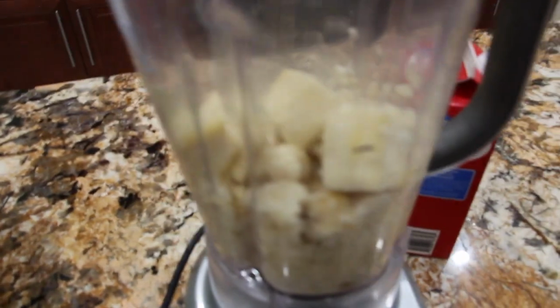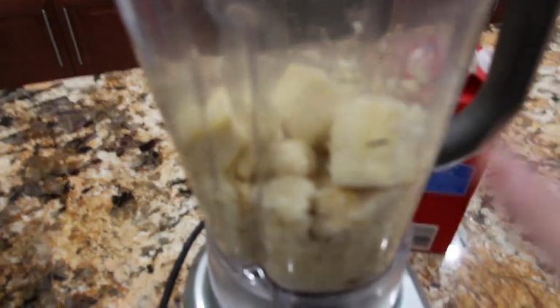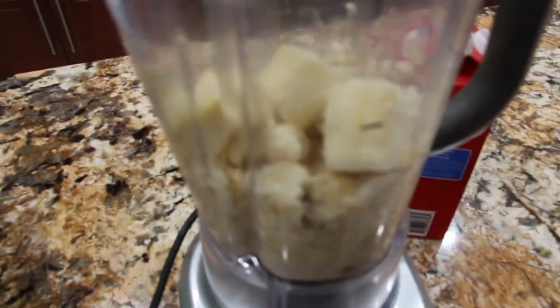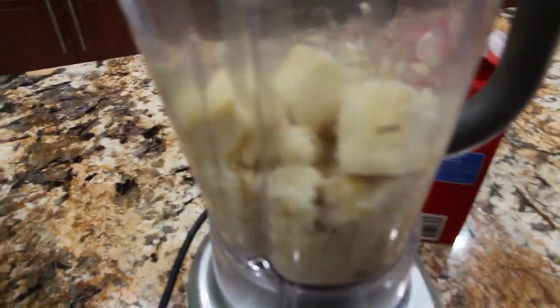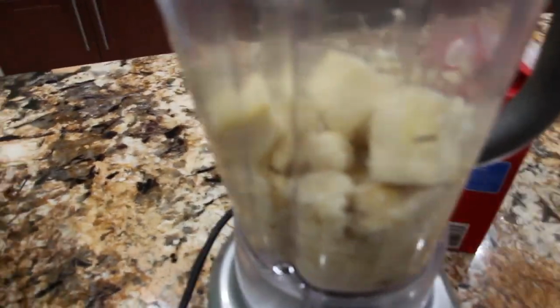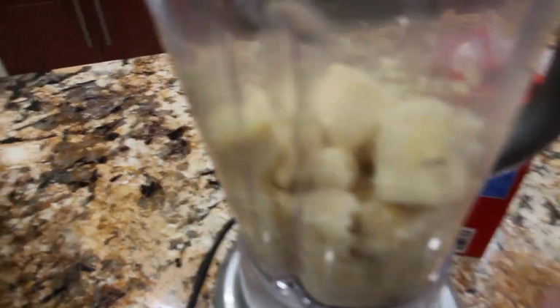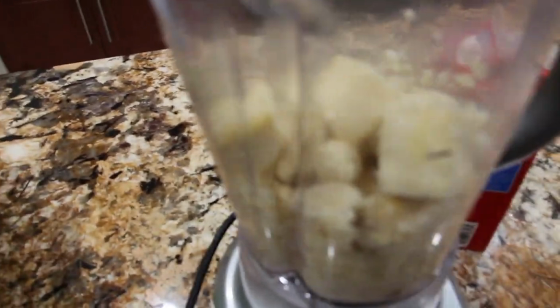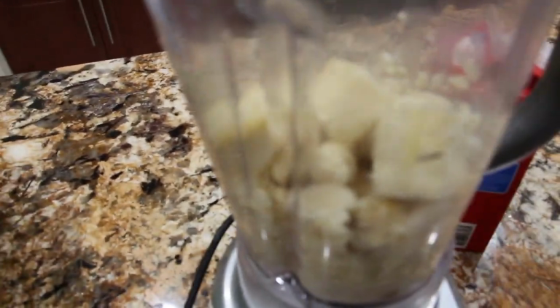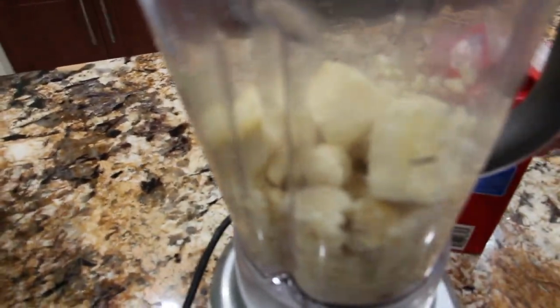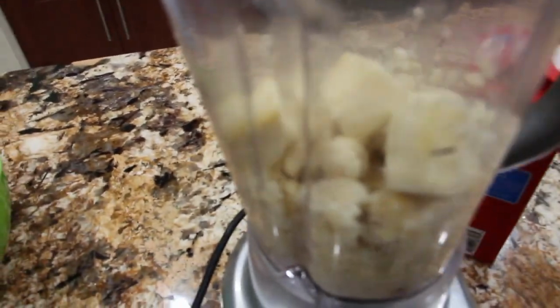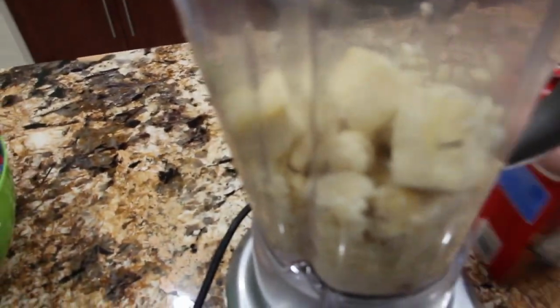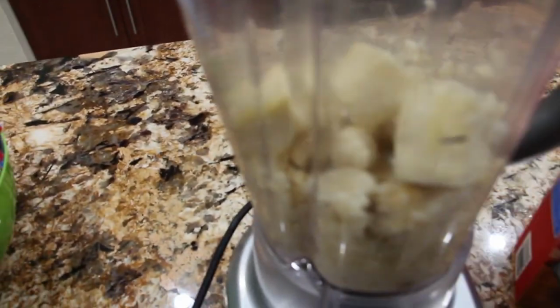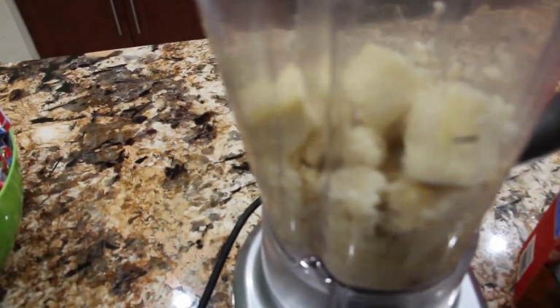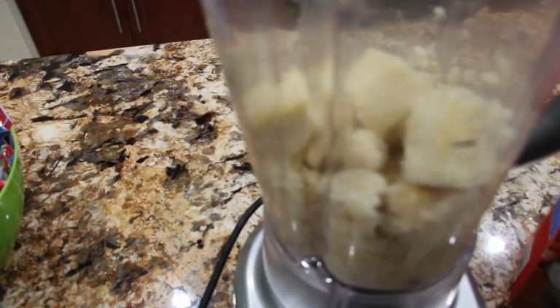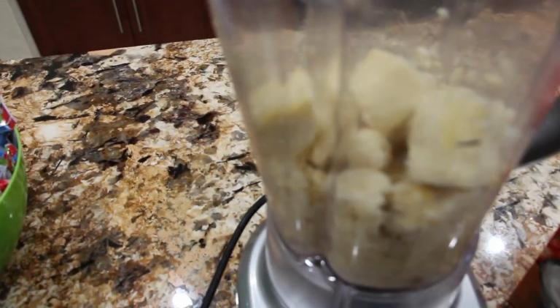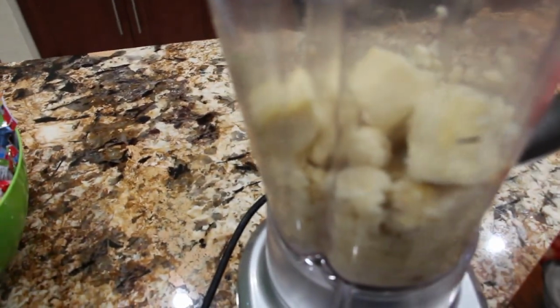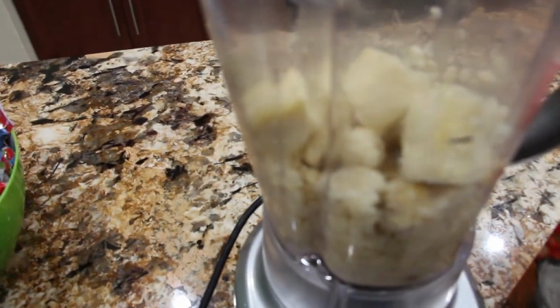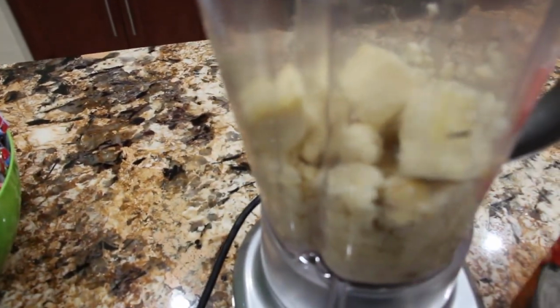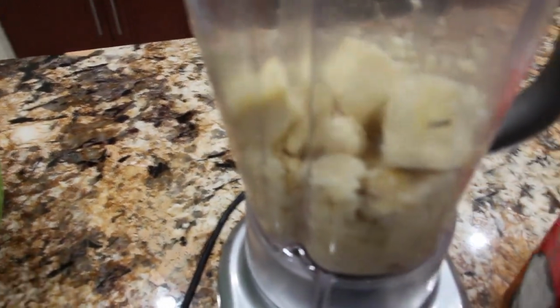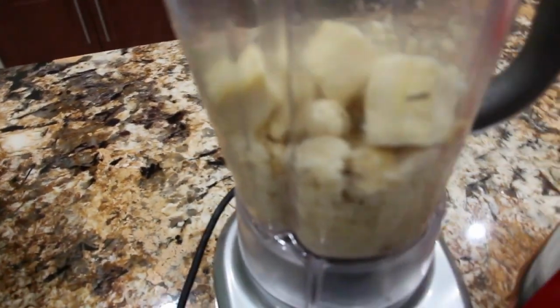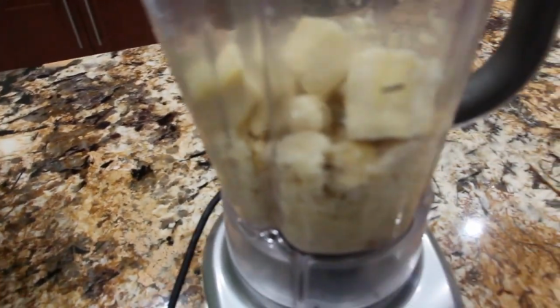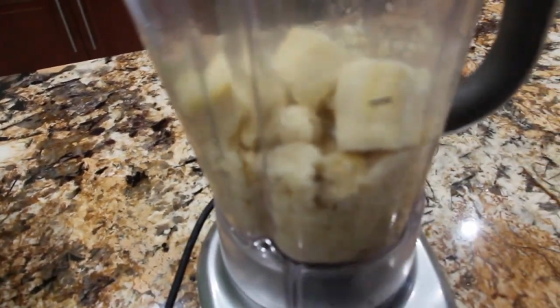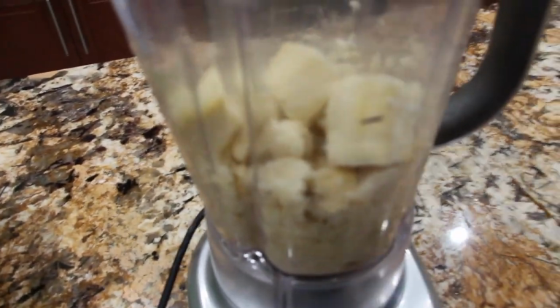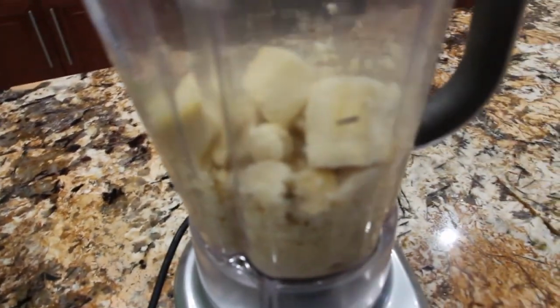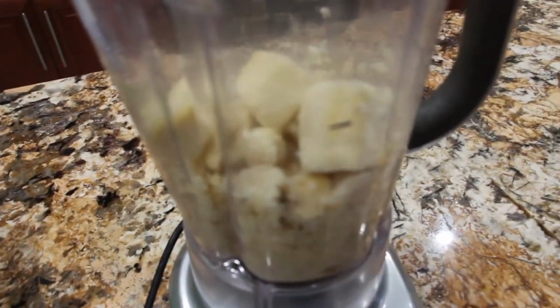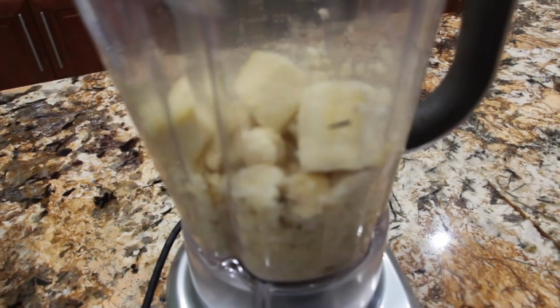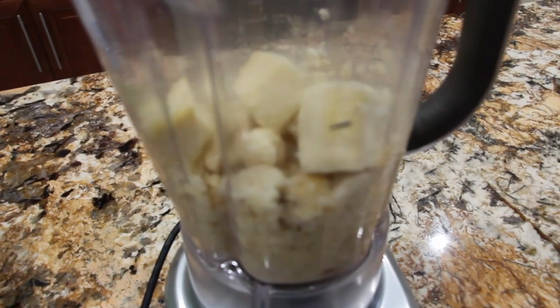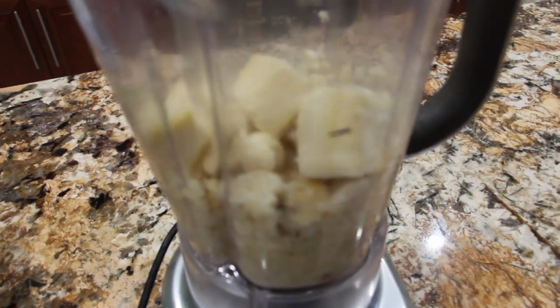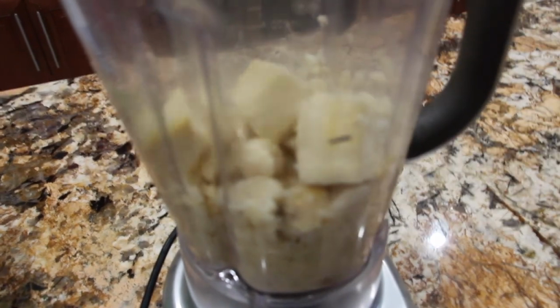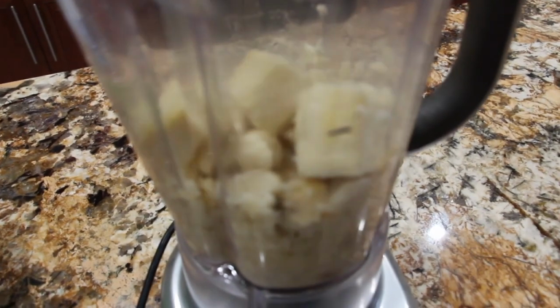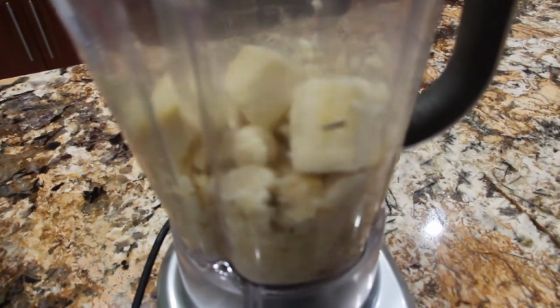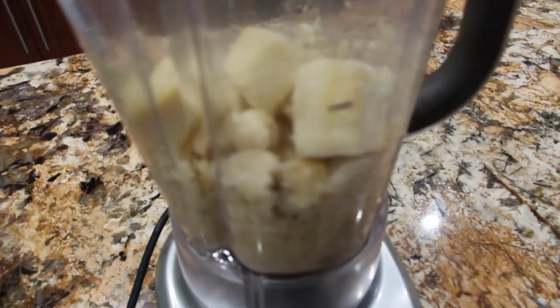To my bananas I'm going to add just a little bit of heavy whipping cream, probably about a fourth of a cup.